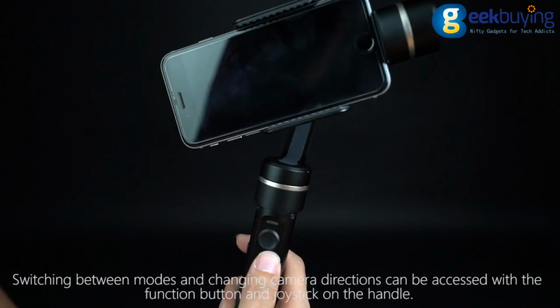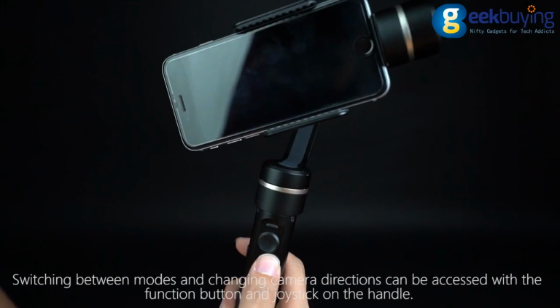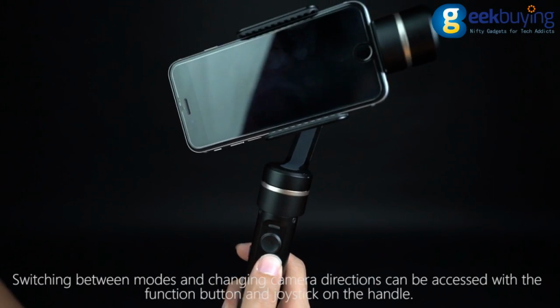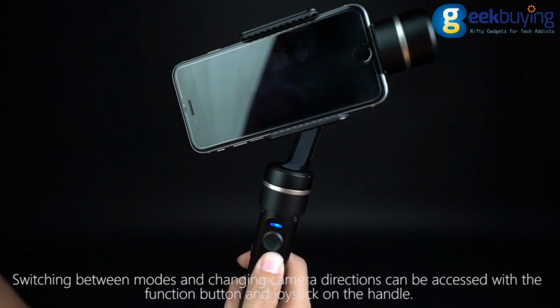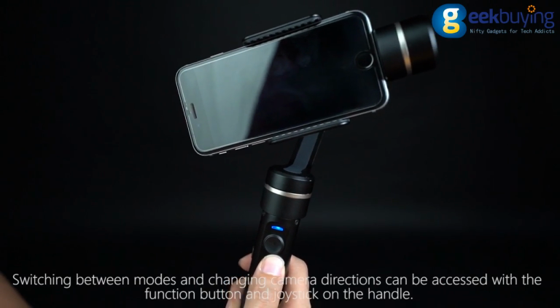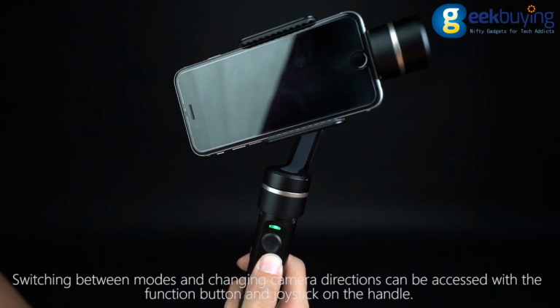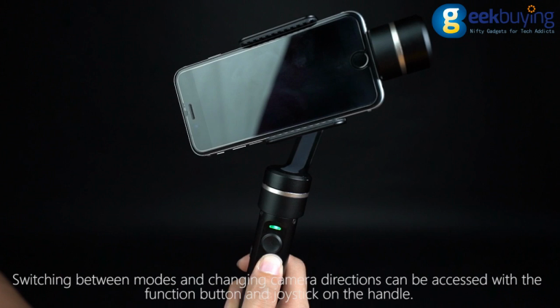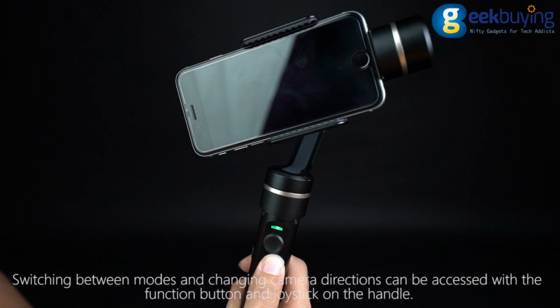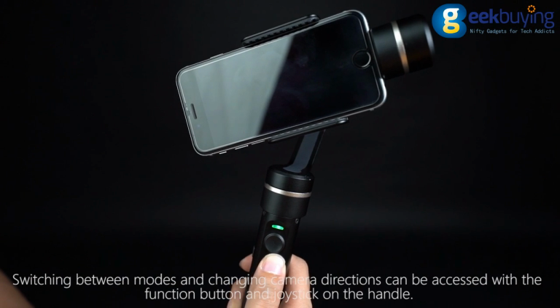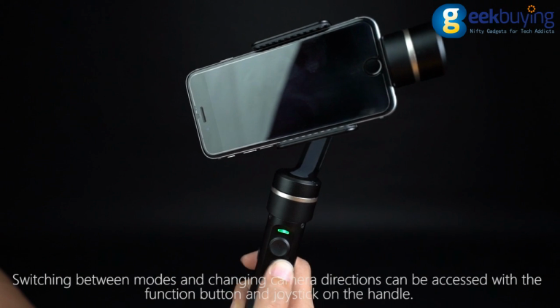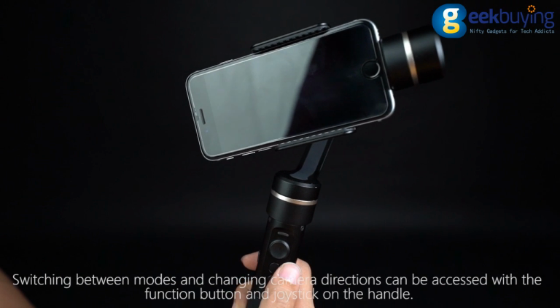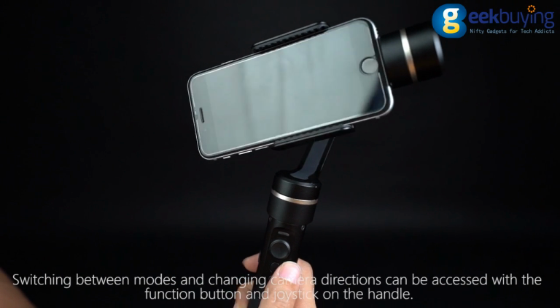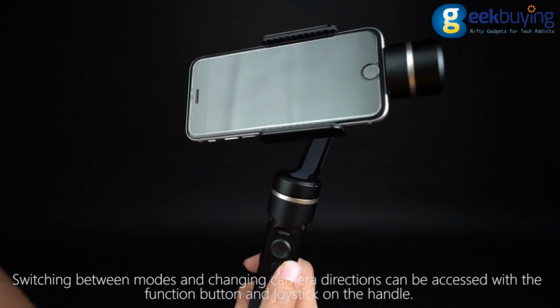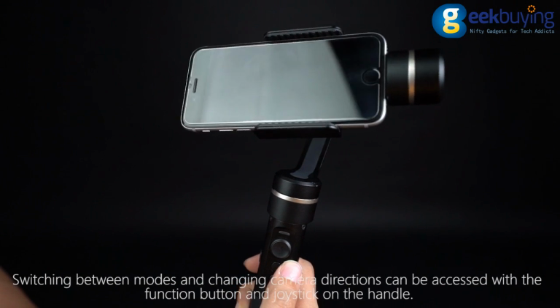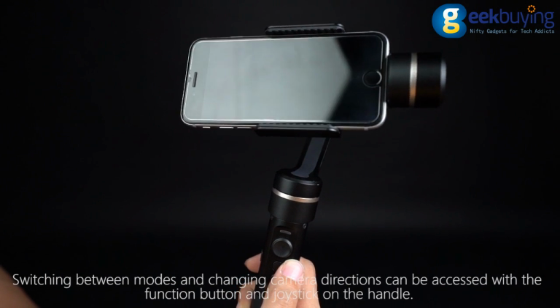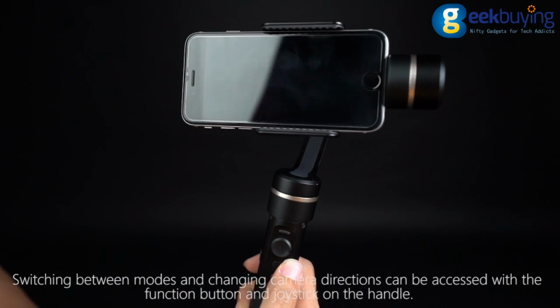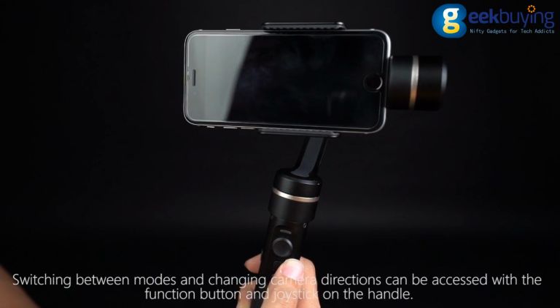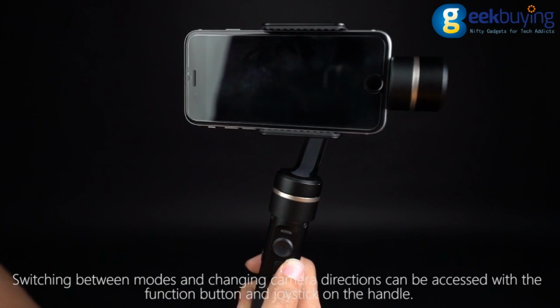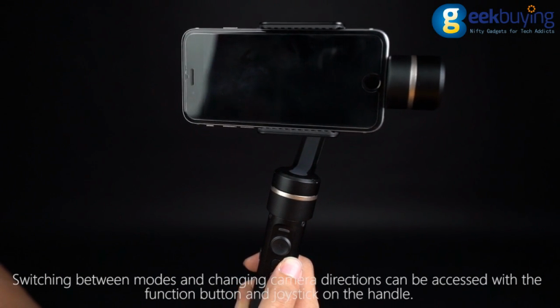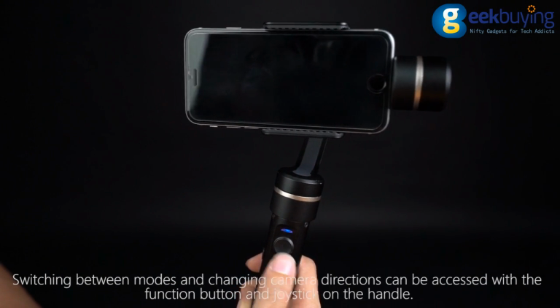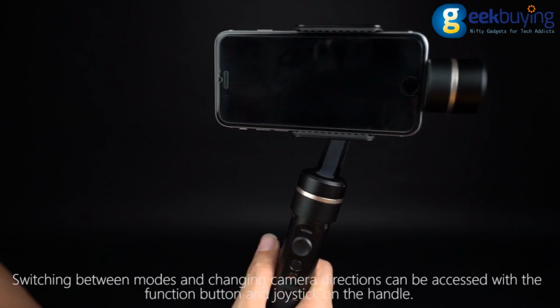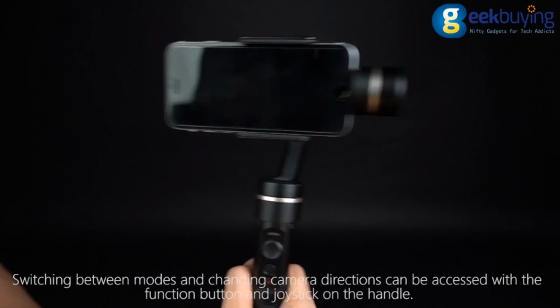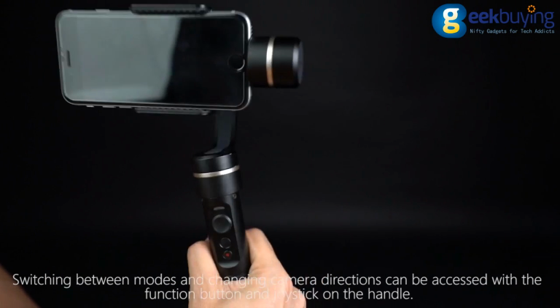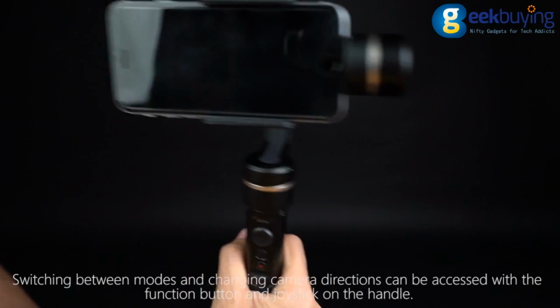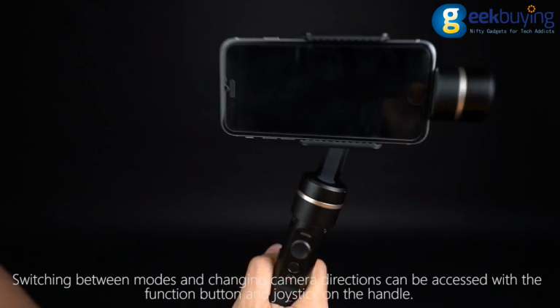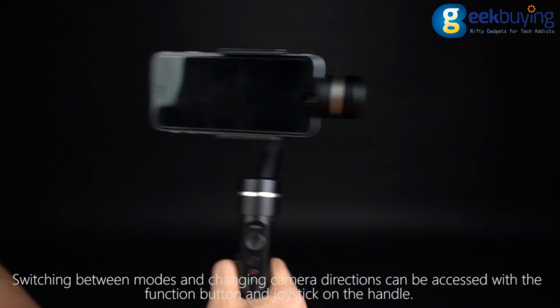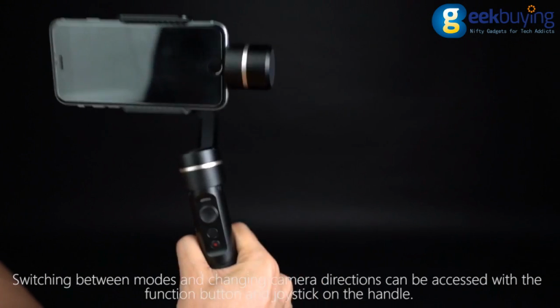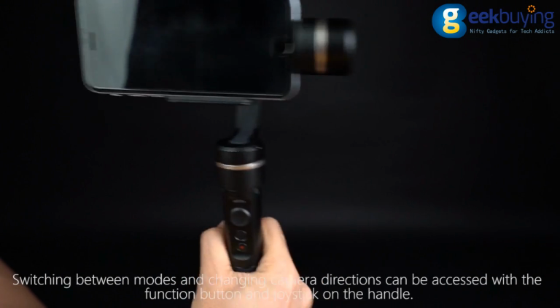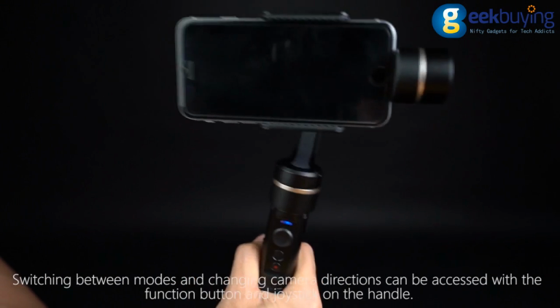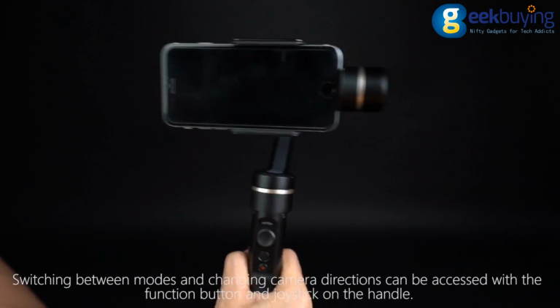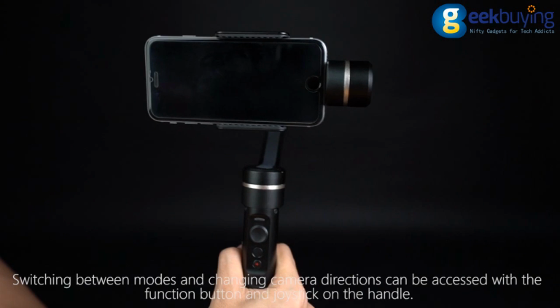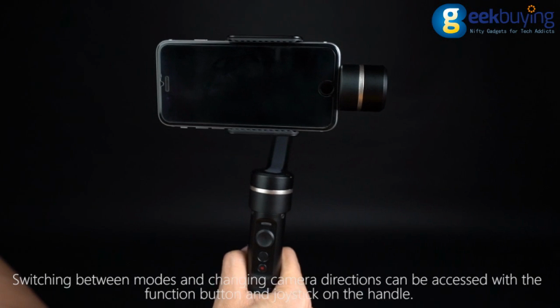Switching between modes and changing camera directions can be accessed with a function button and joystick on the handle.